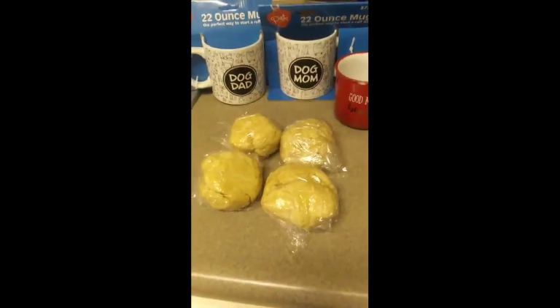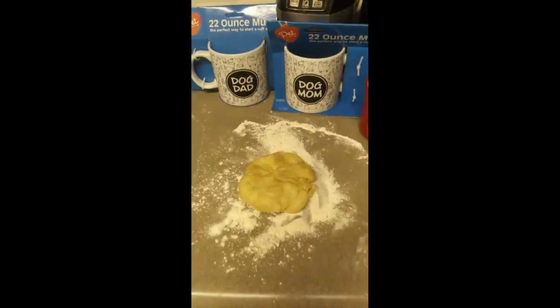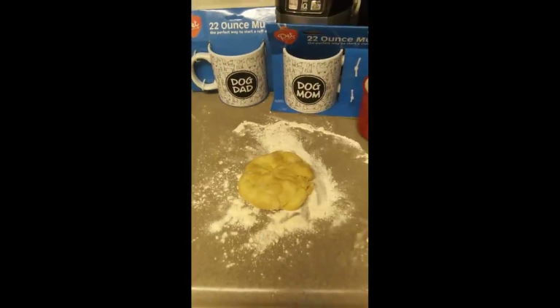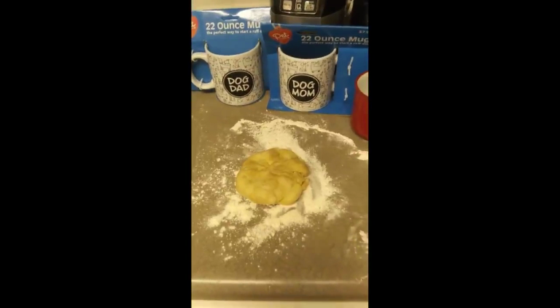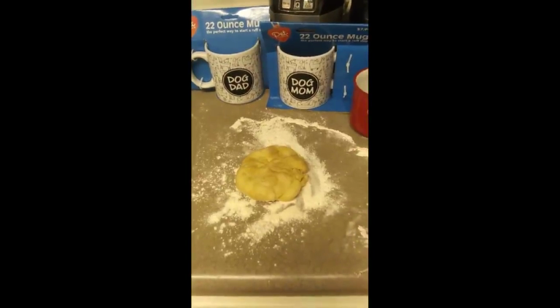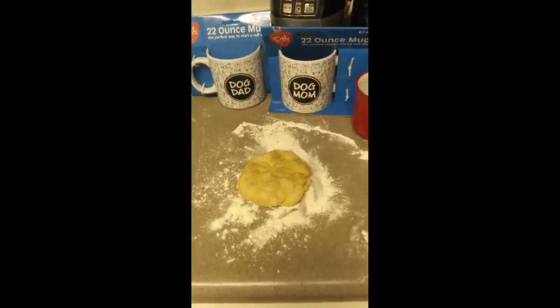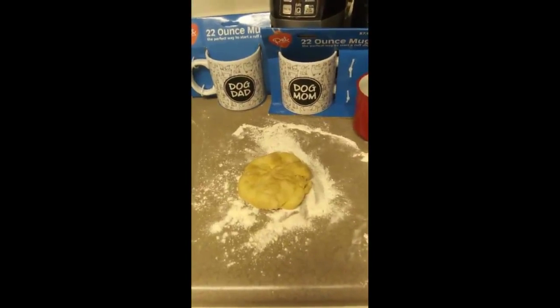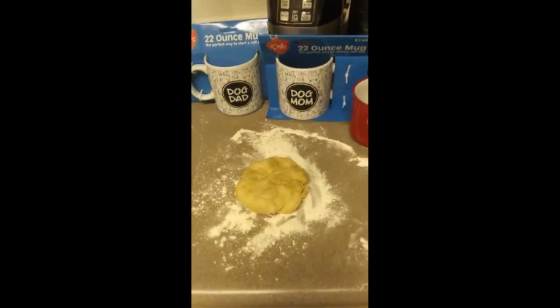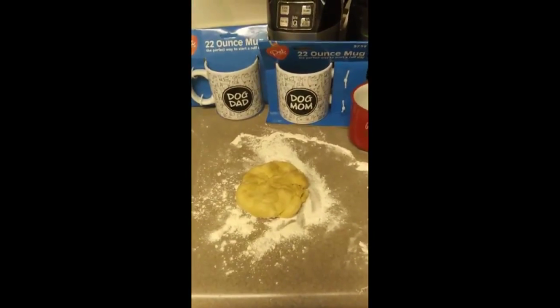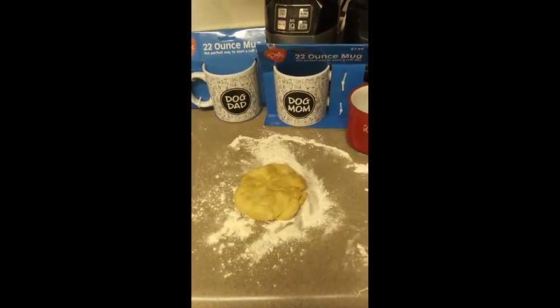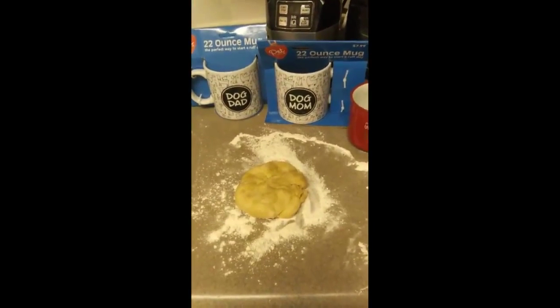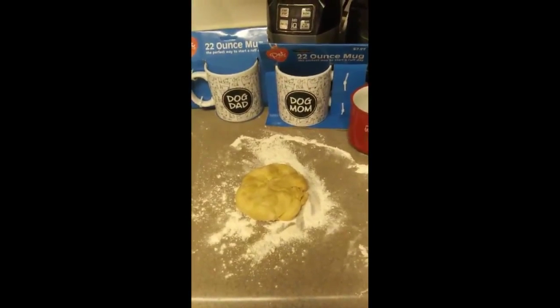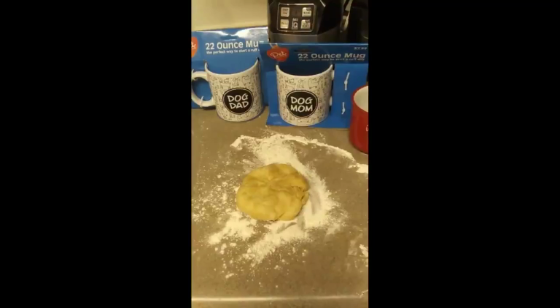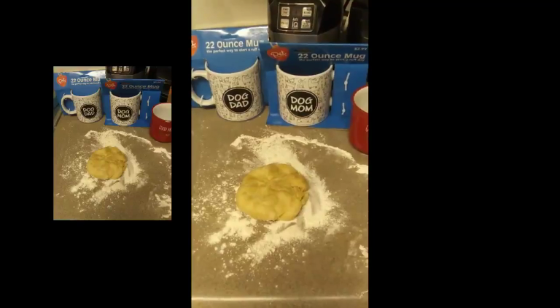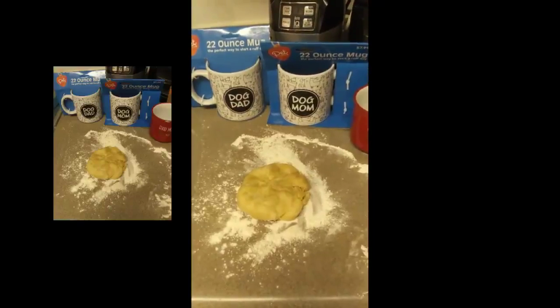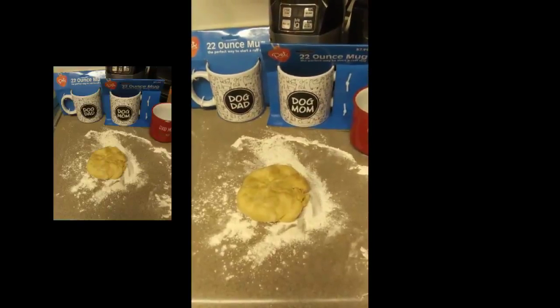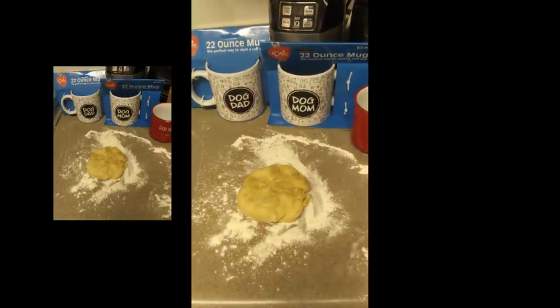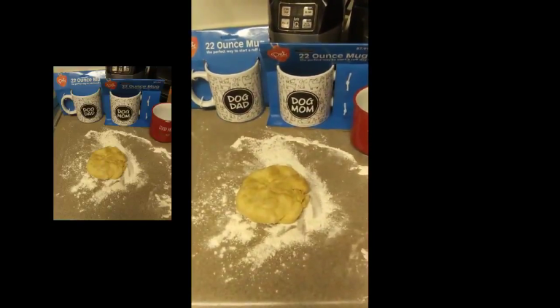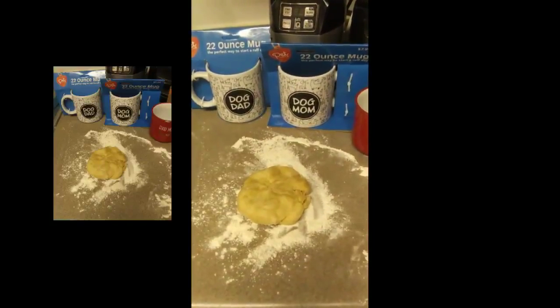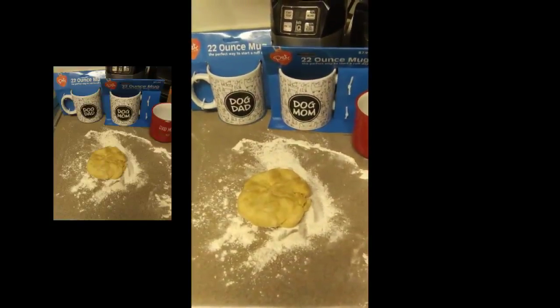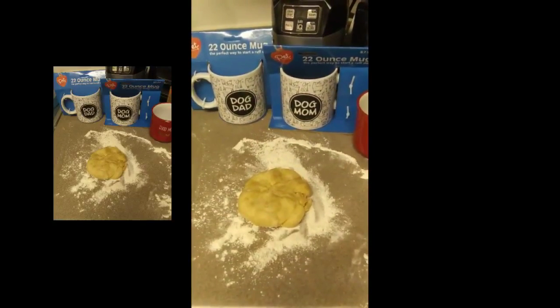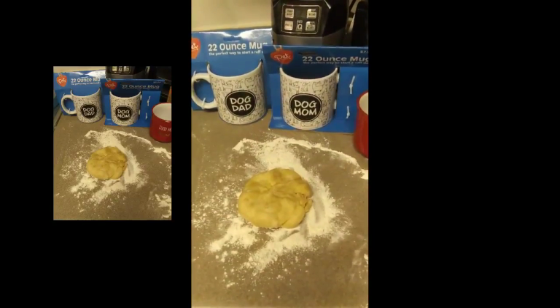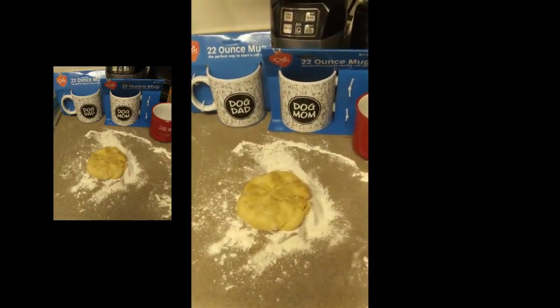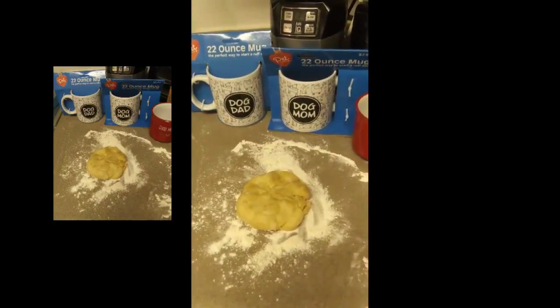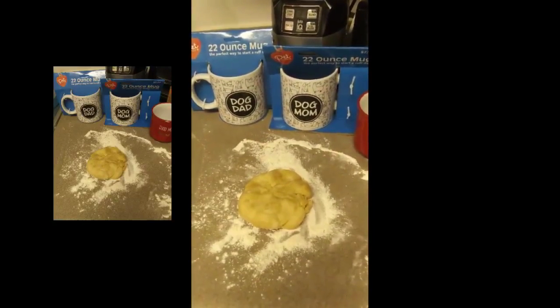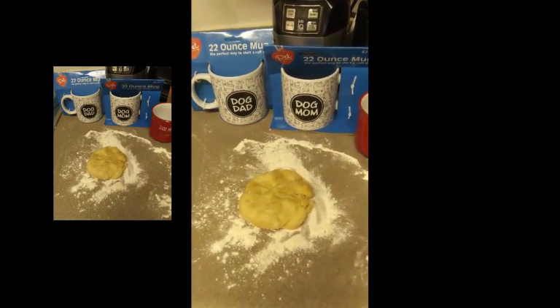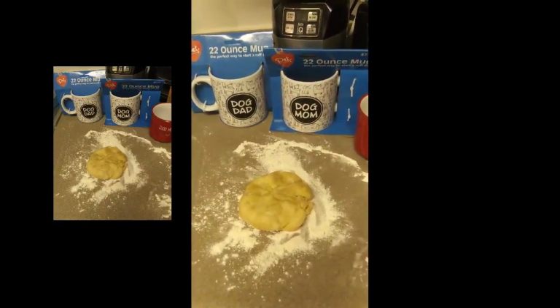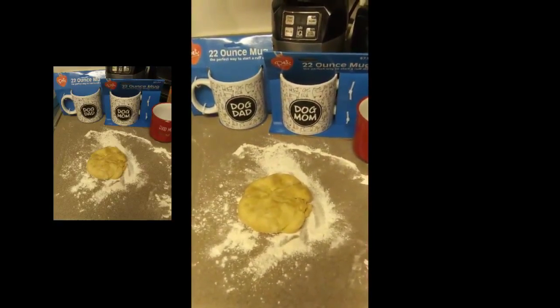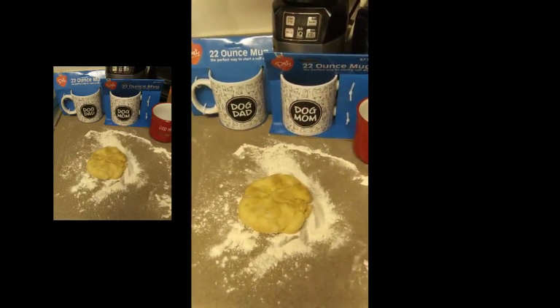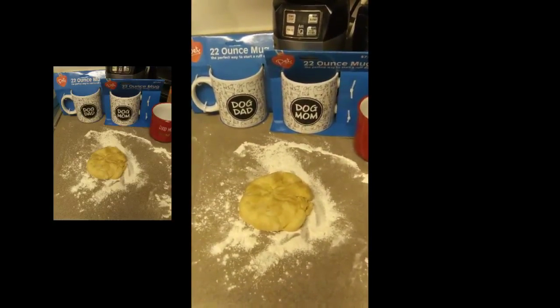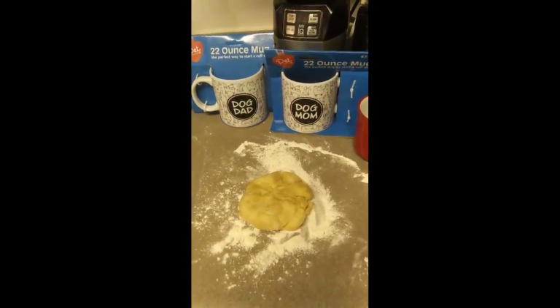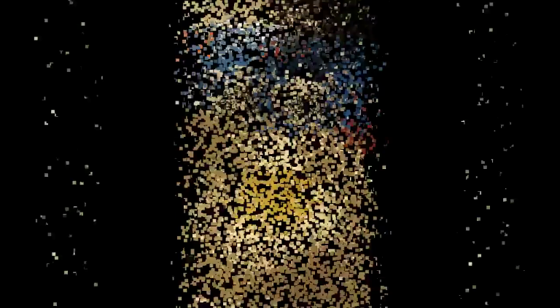Hey guys, I'm back, and I'm about to make the top crust for the top of the pie, and I'll be right back.